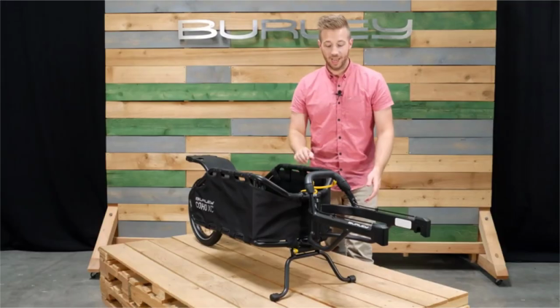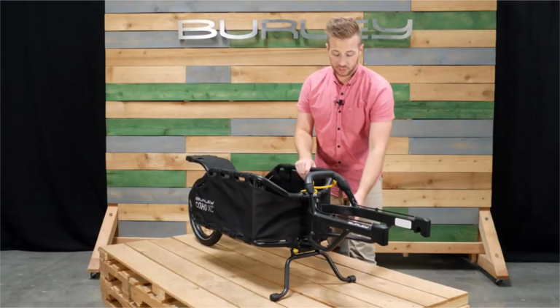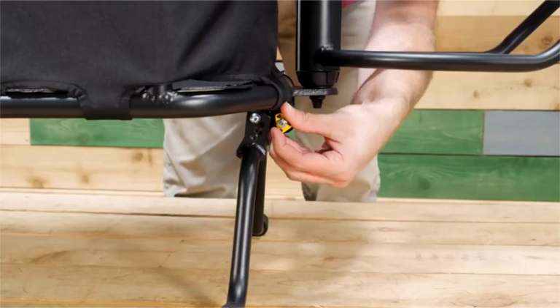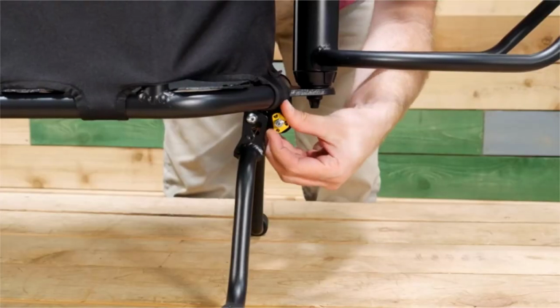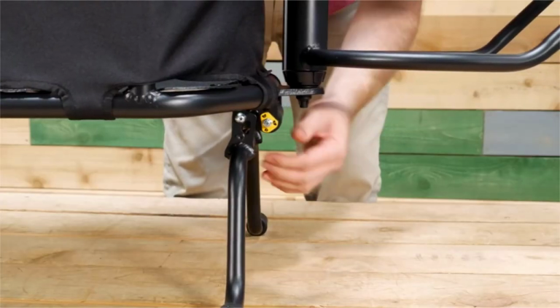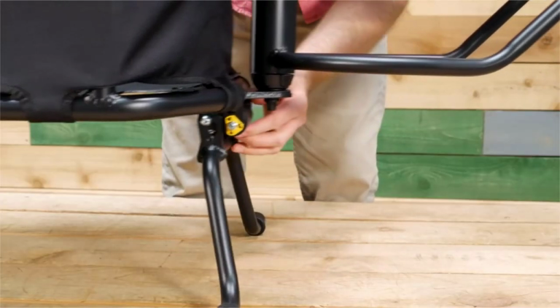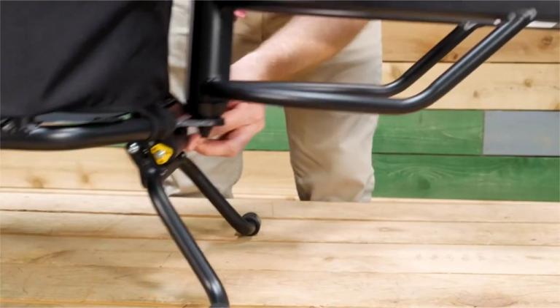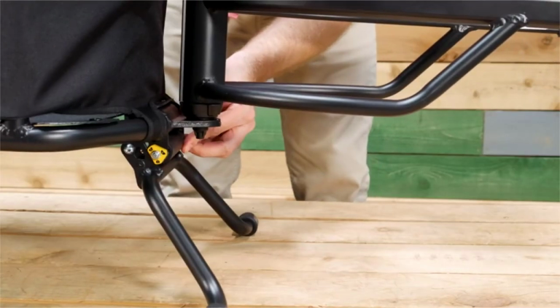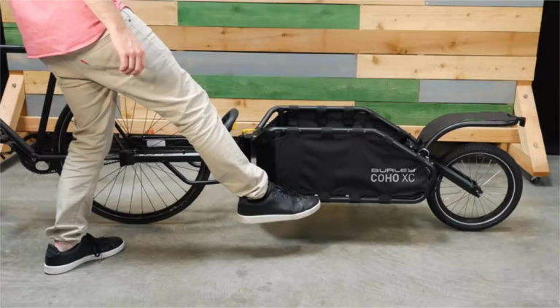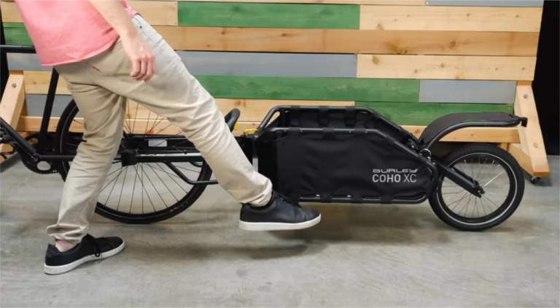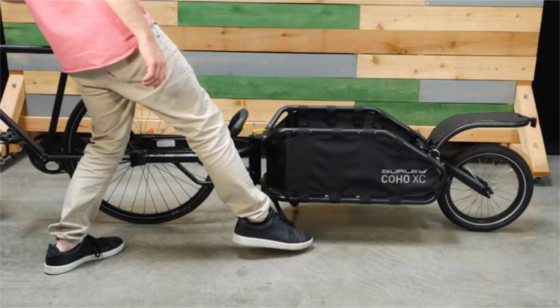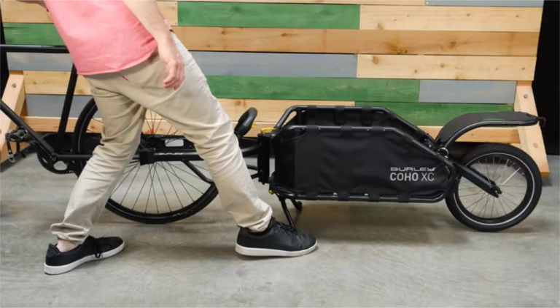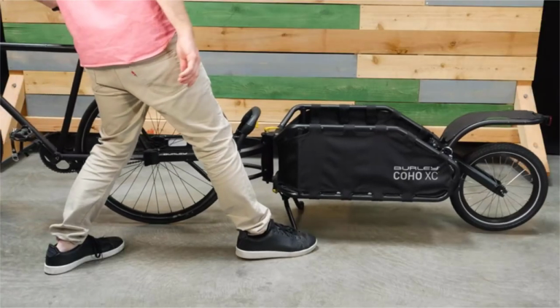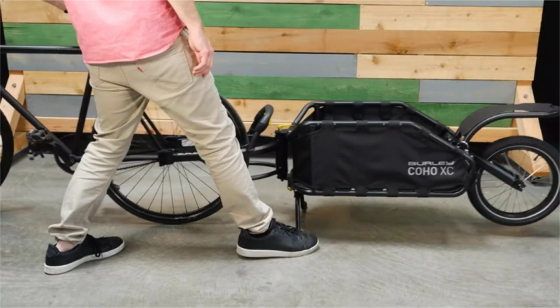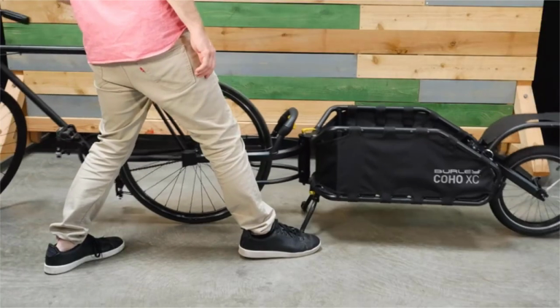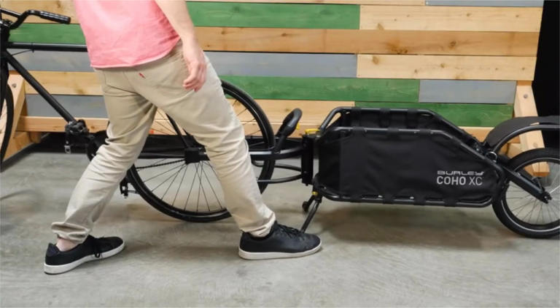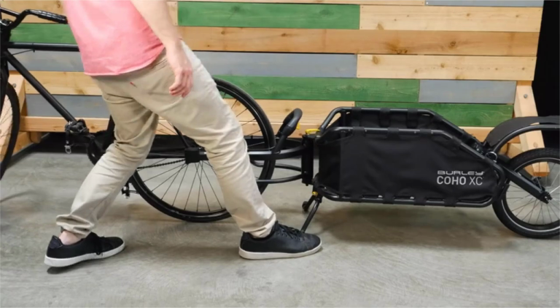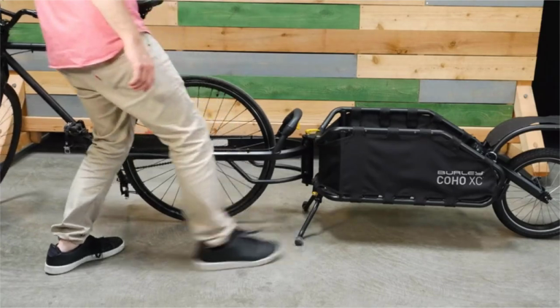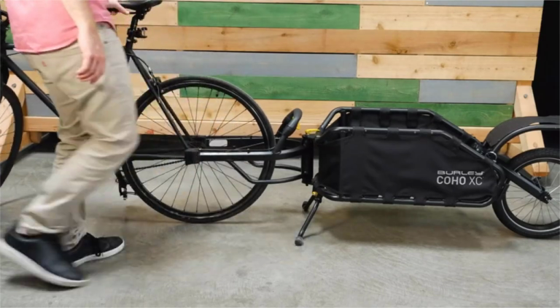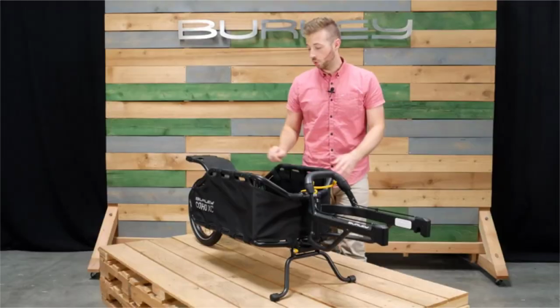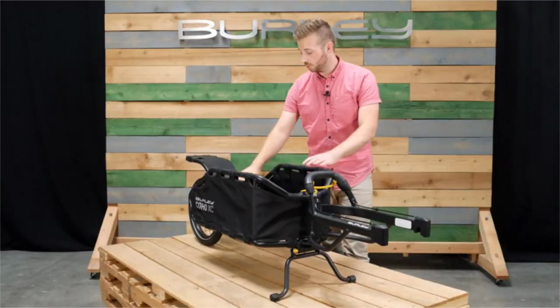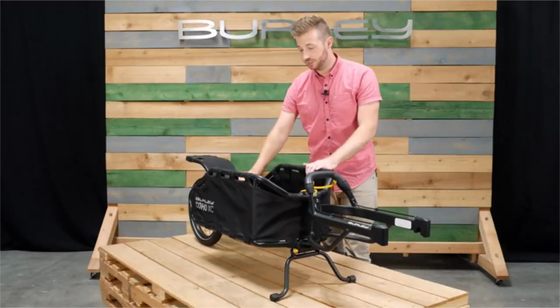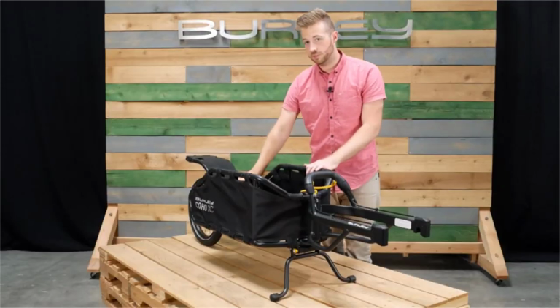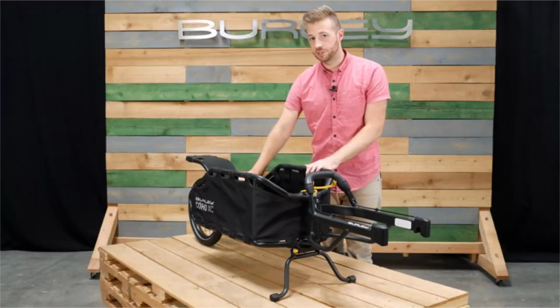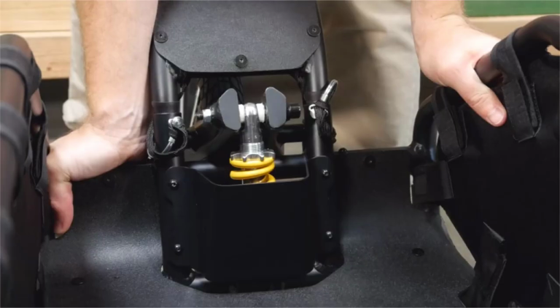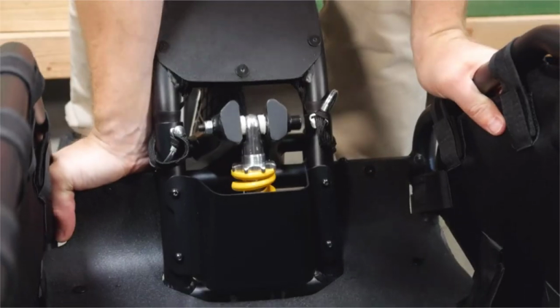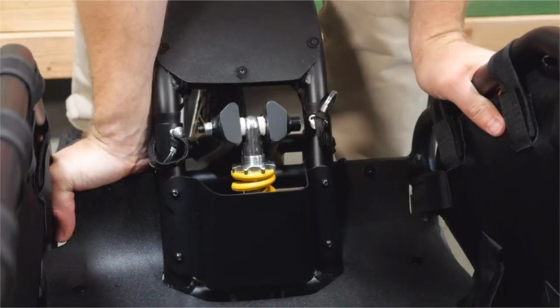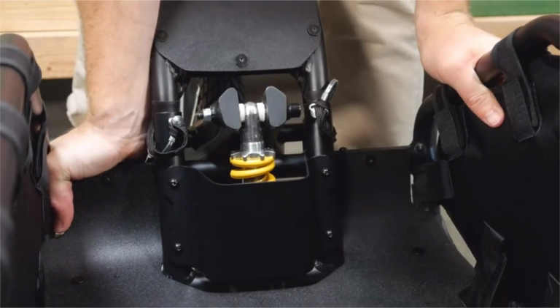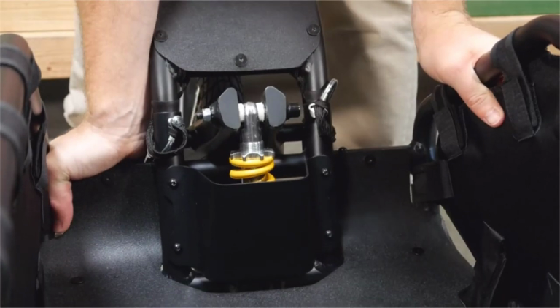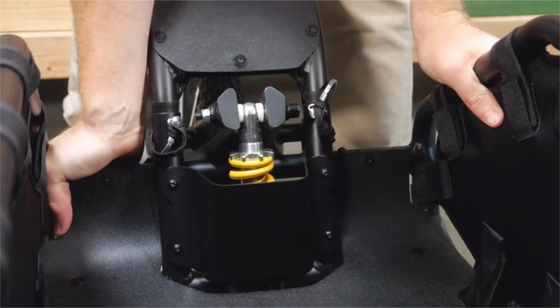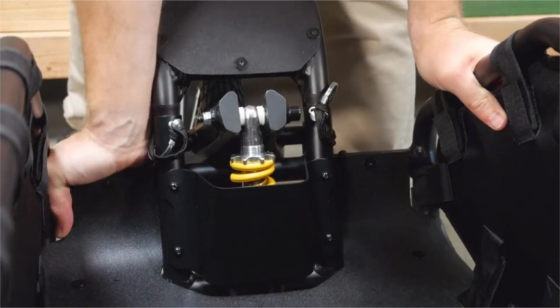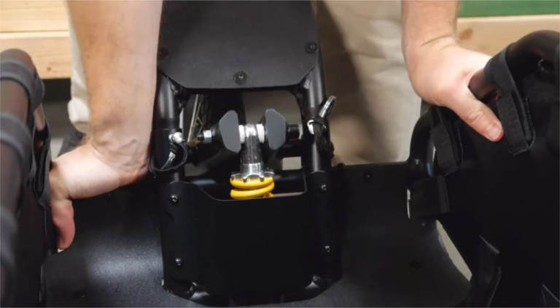The height adjustable kickstand holds both the trailer and bike upright. Coil spring suspension creates a smoother ride on rough terrain.